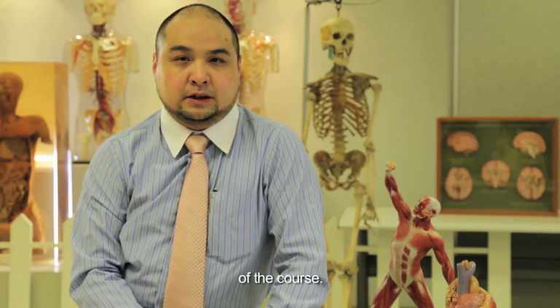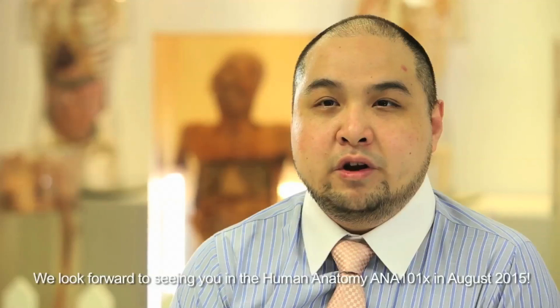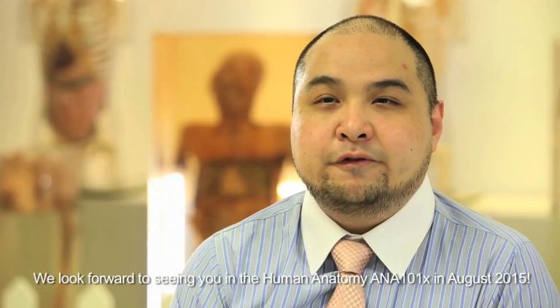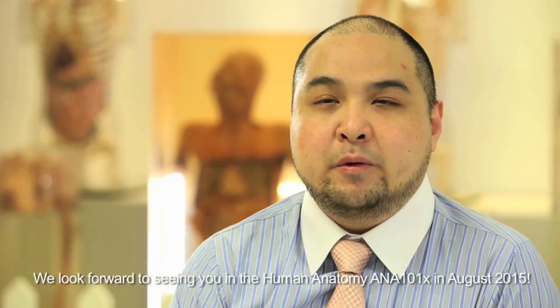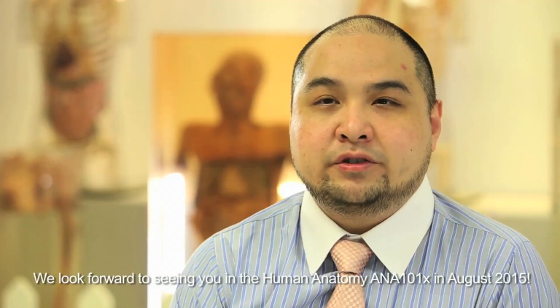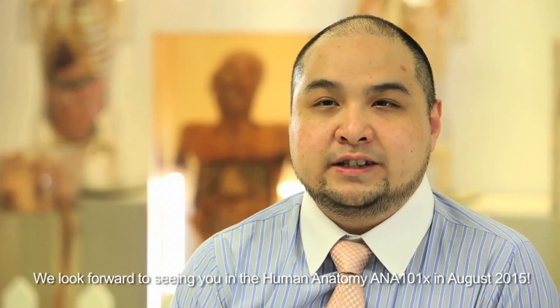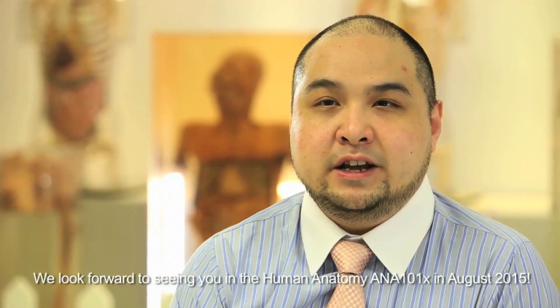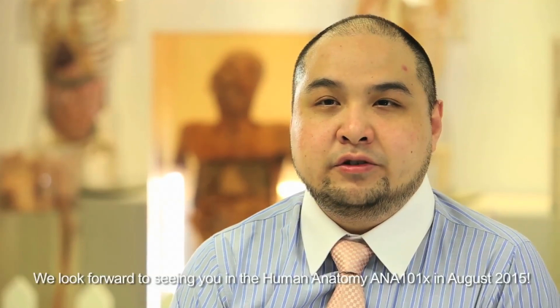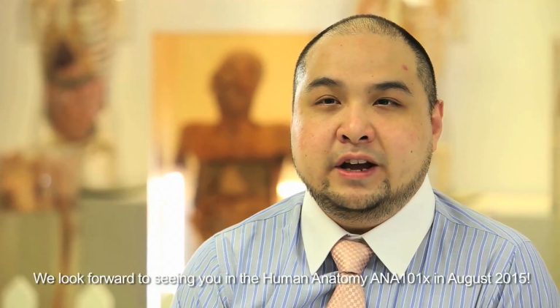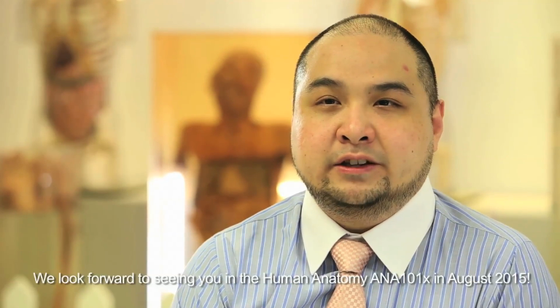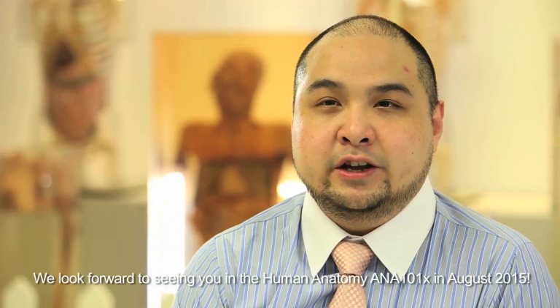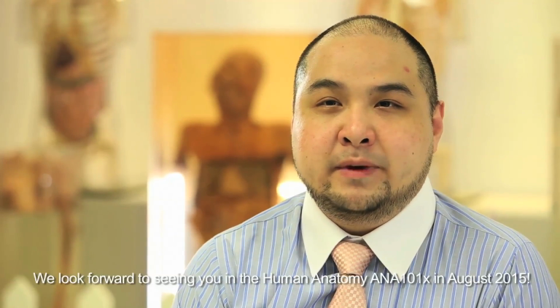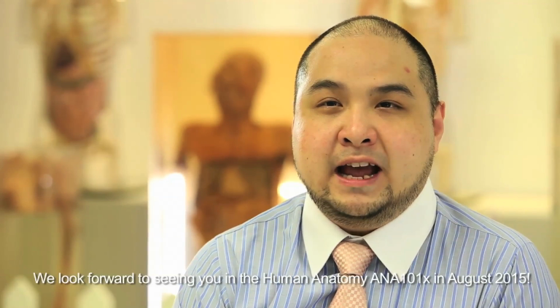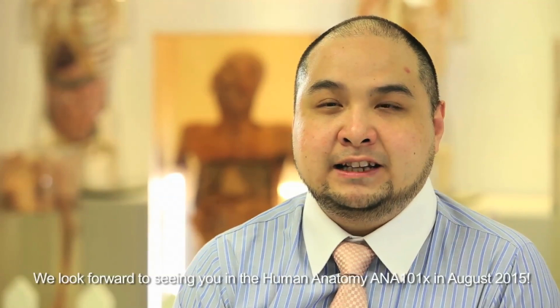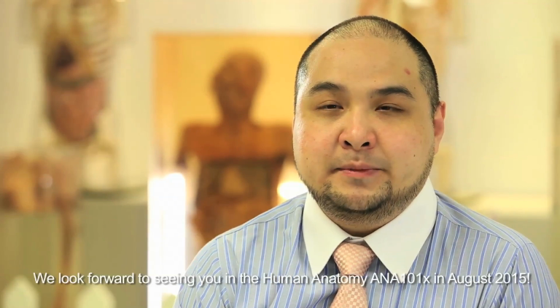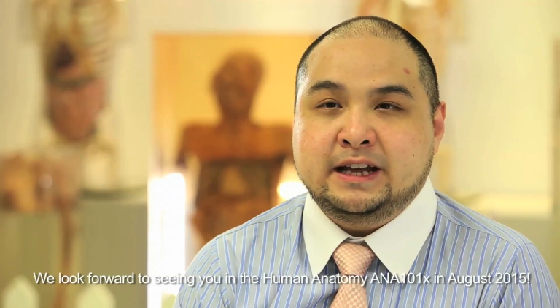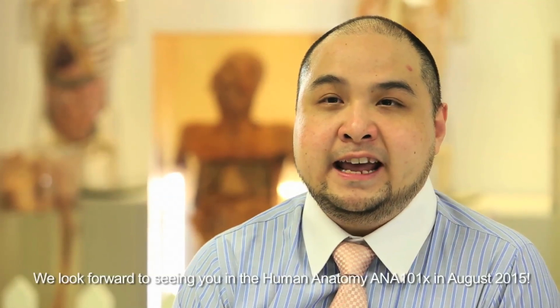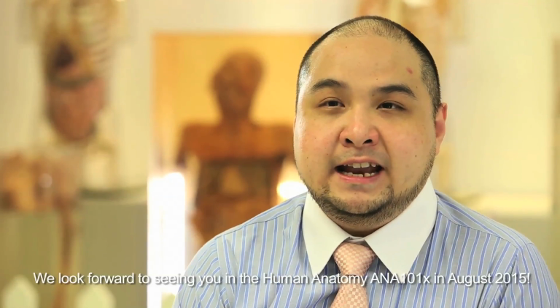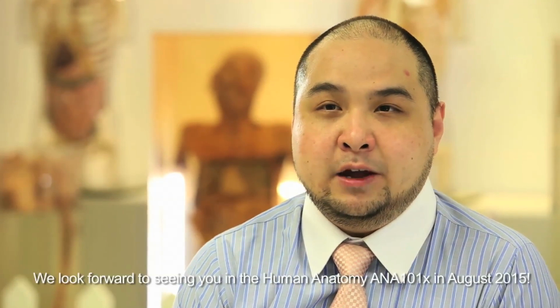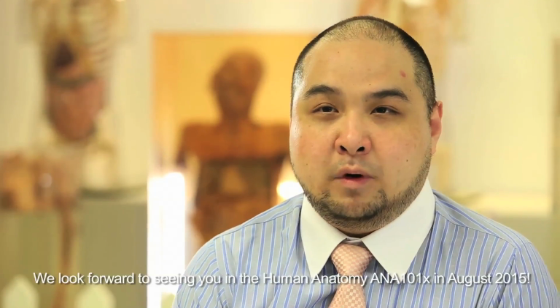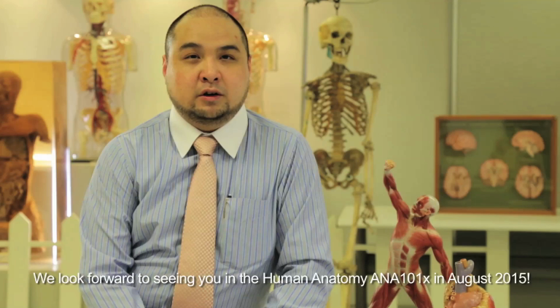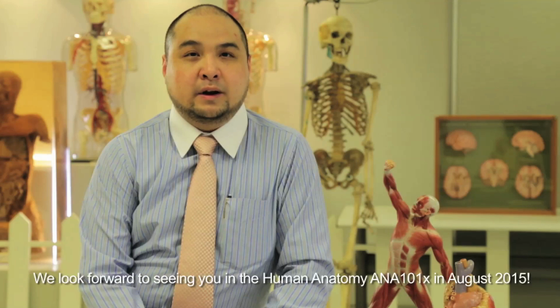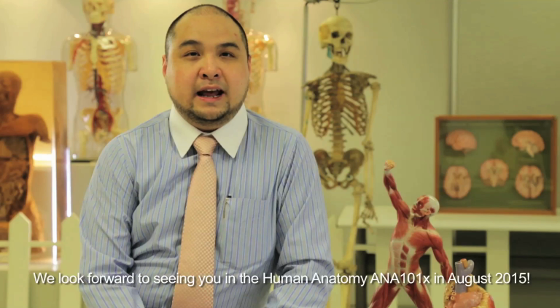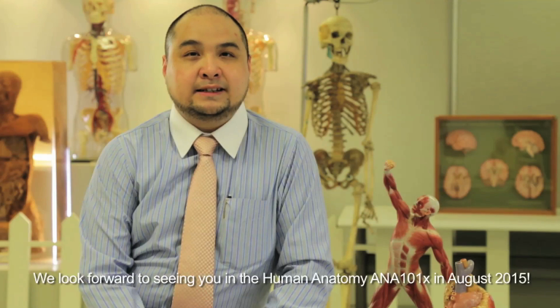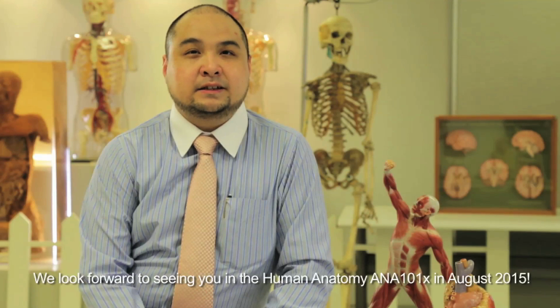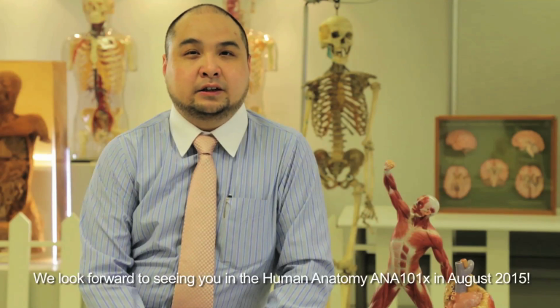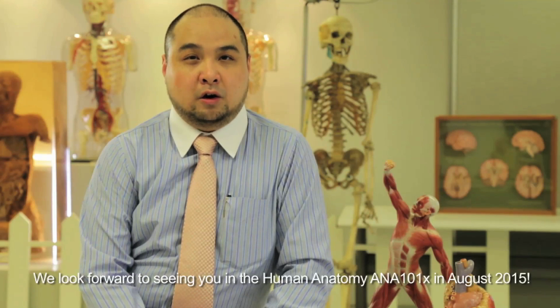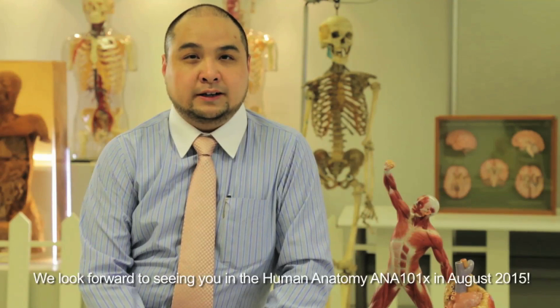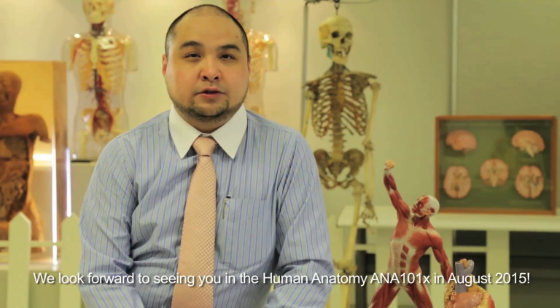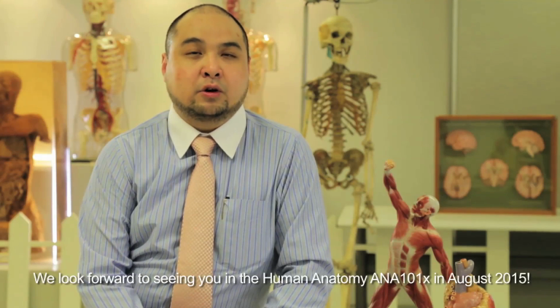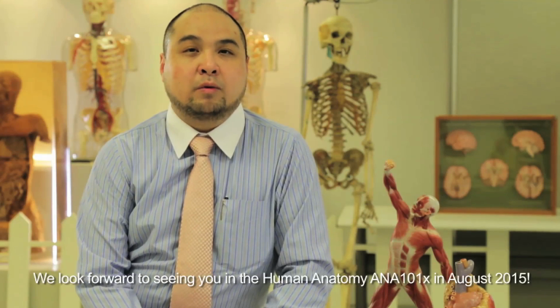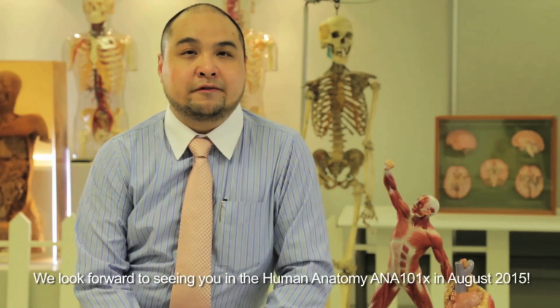We look forward to seeing you in Human Anatomy ANA101X in August 2015.